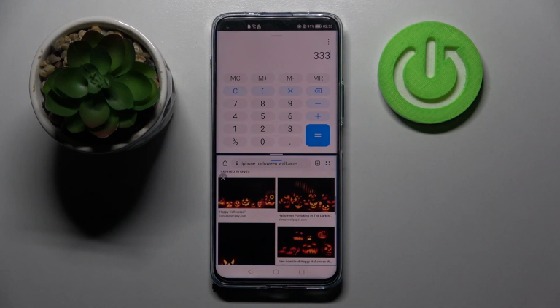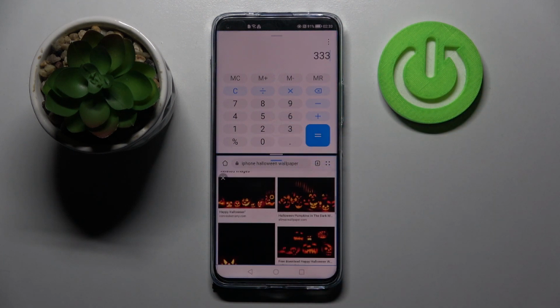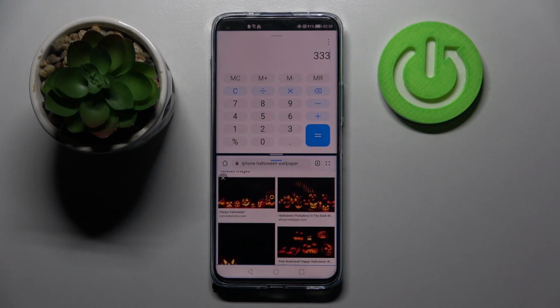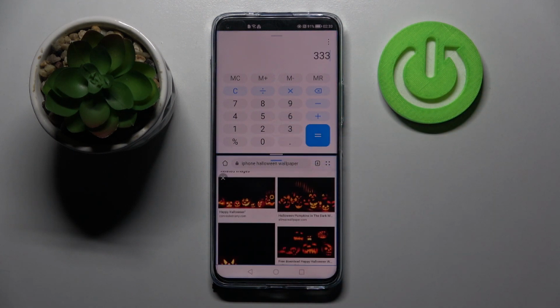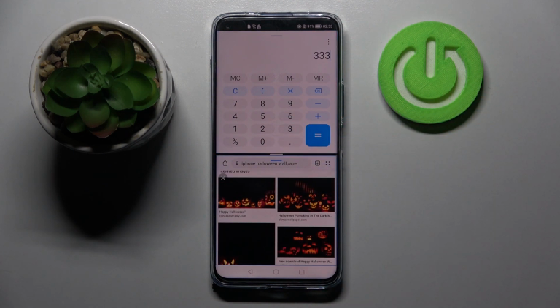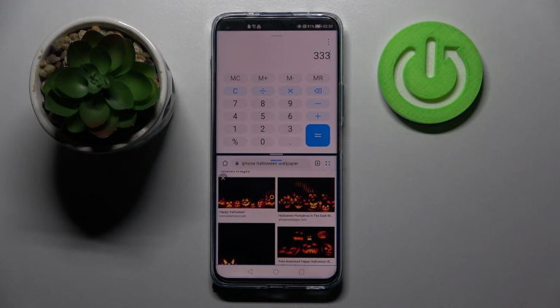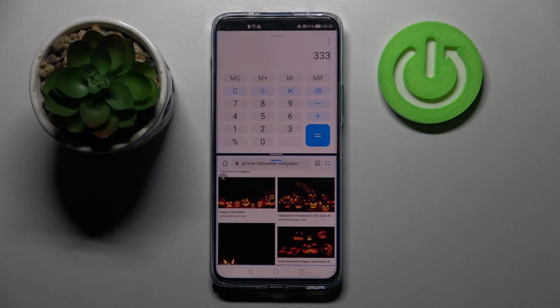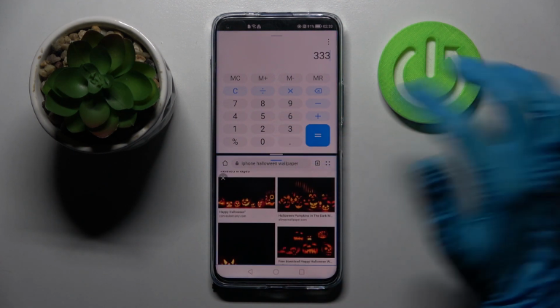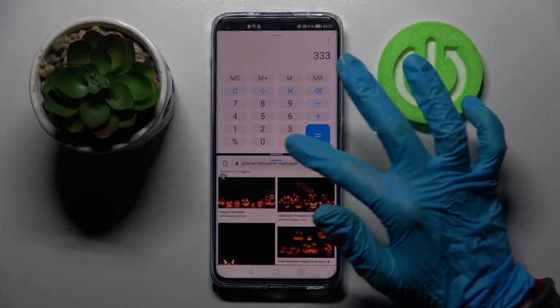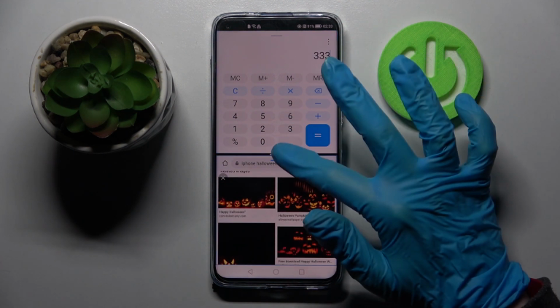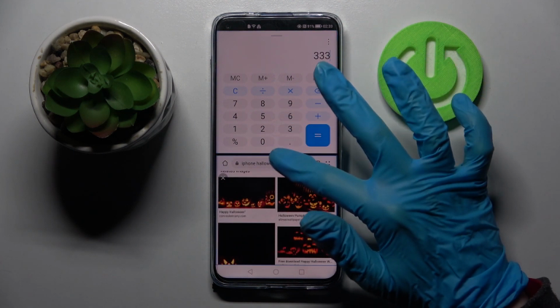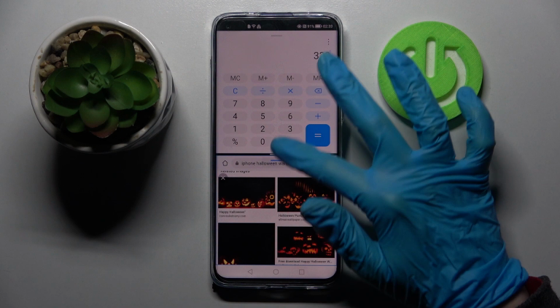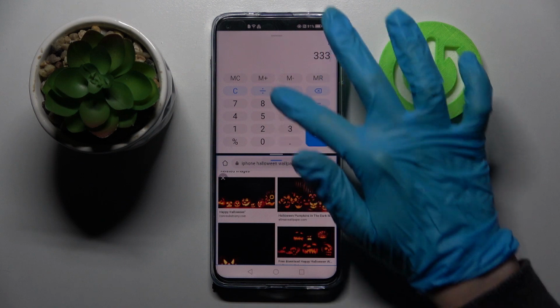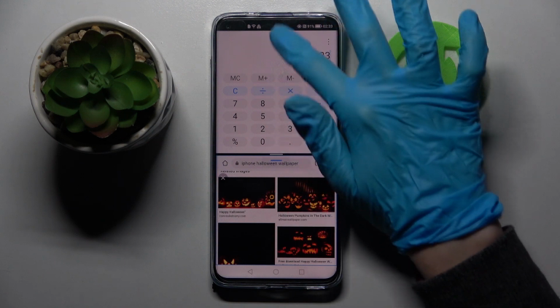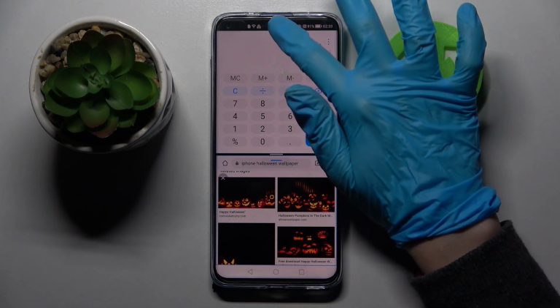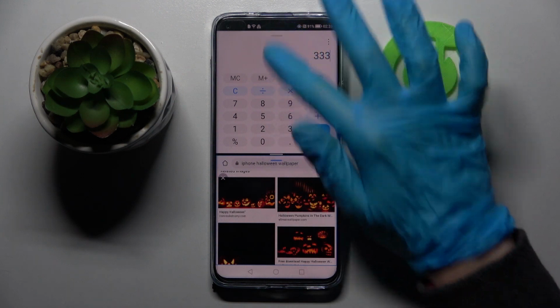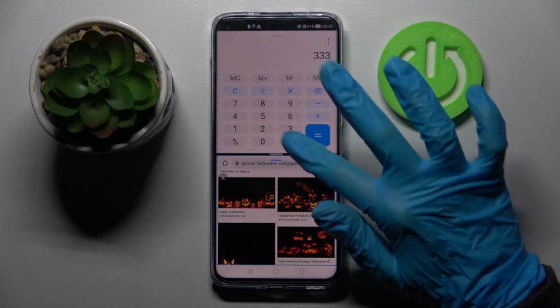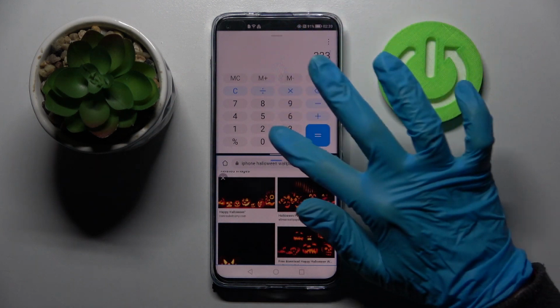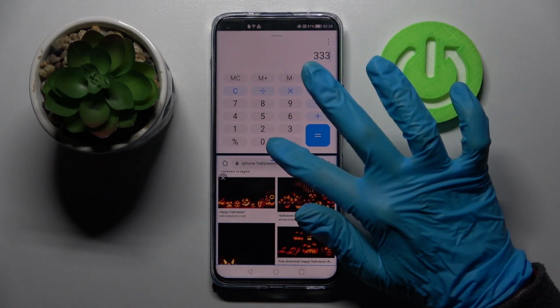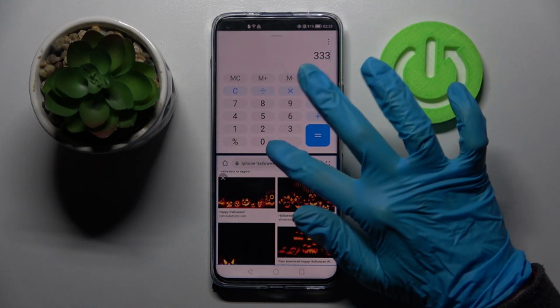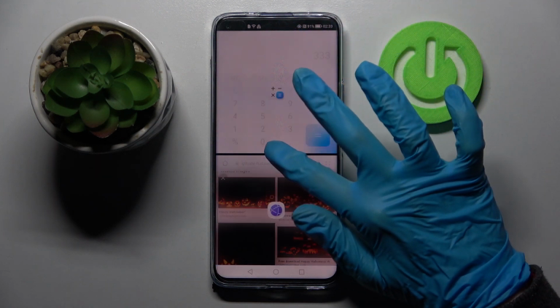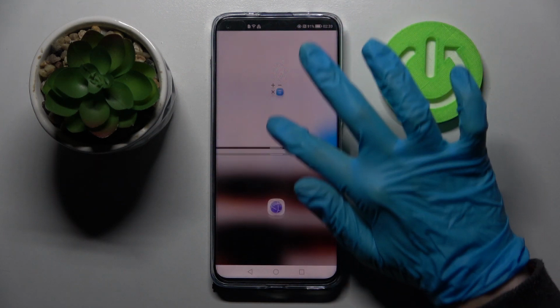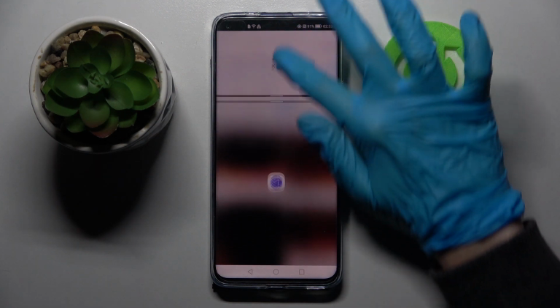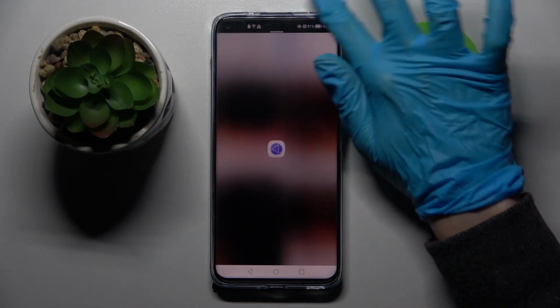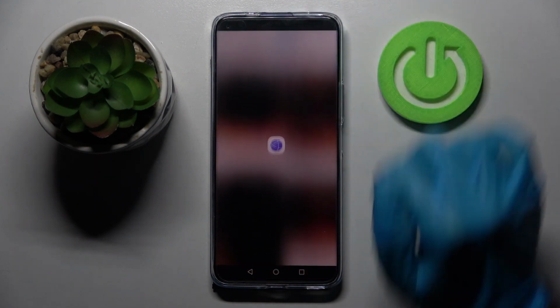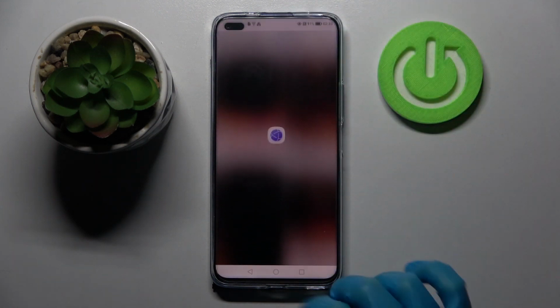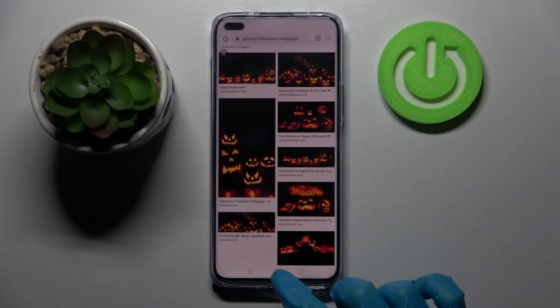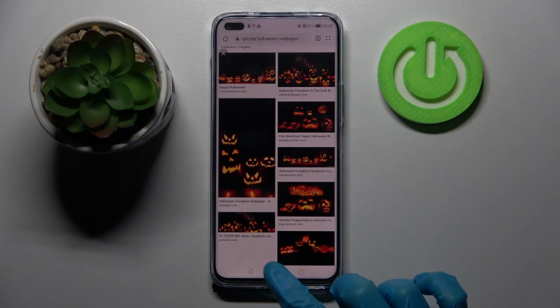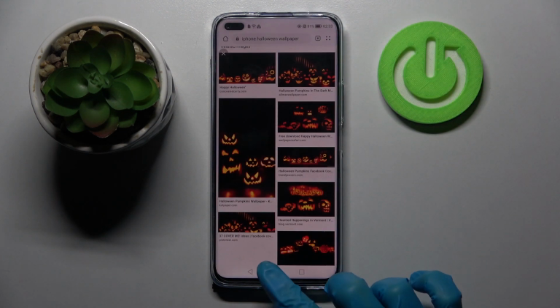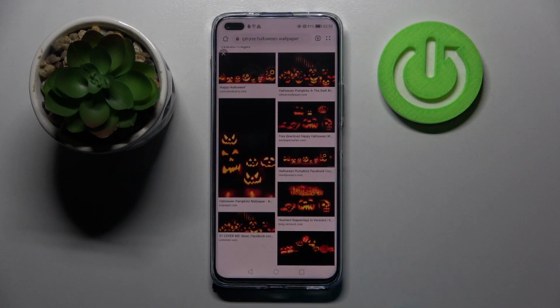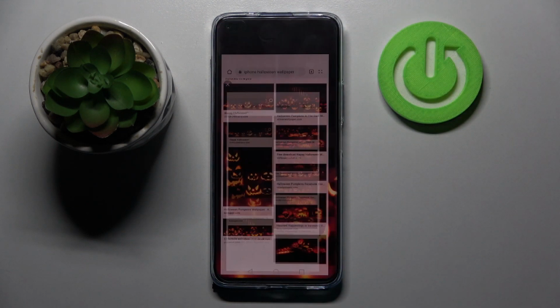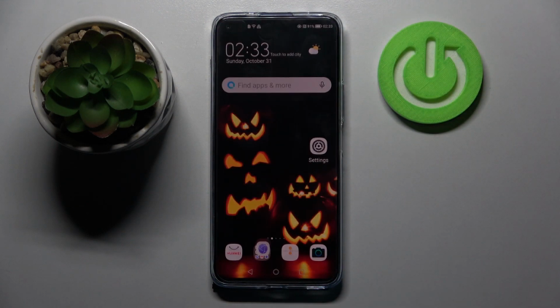If you wish to go back from this mode, drag the first app upwards and tap the home button.